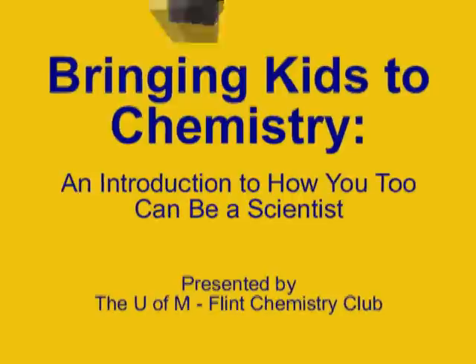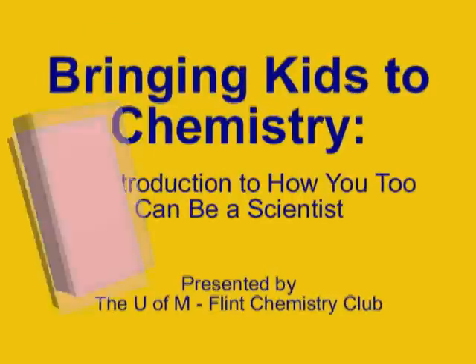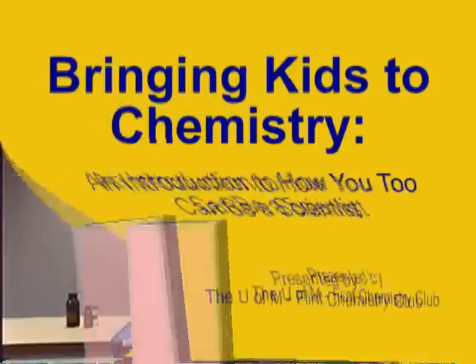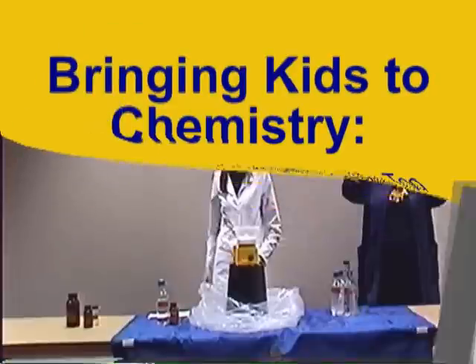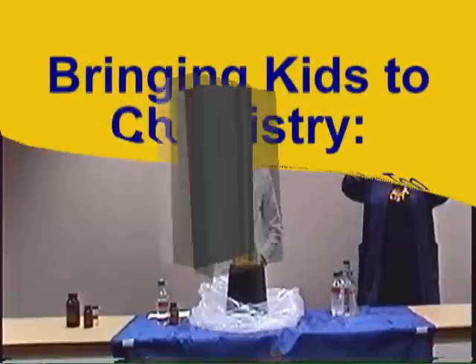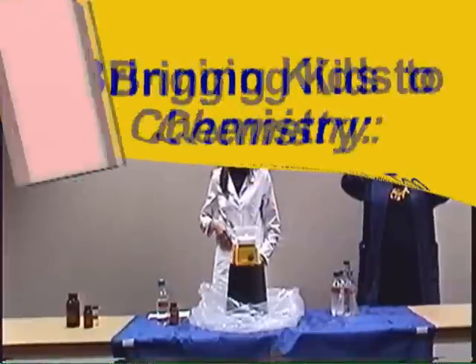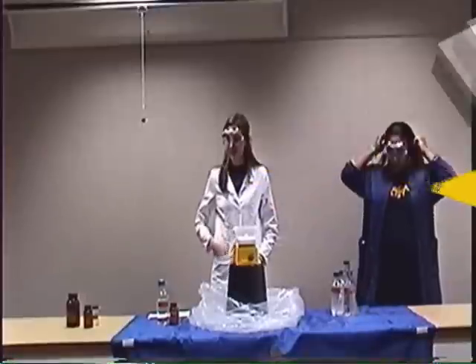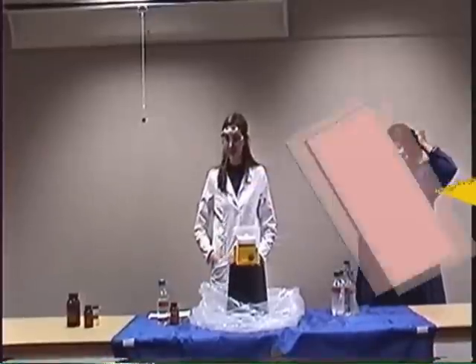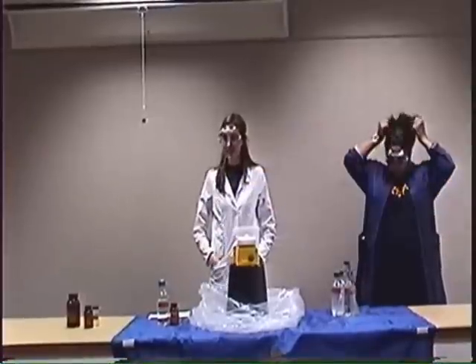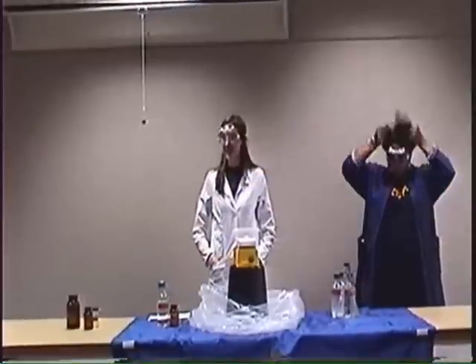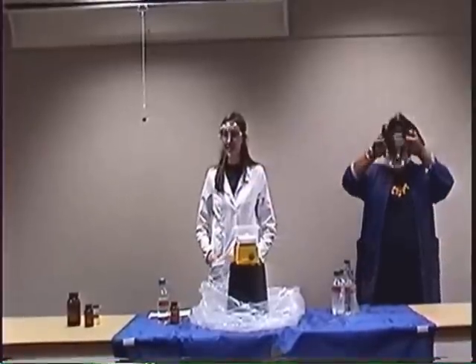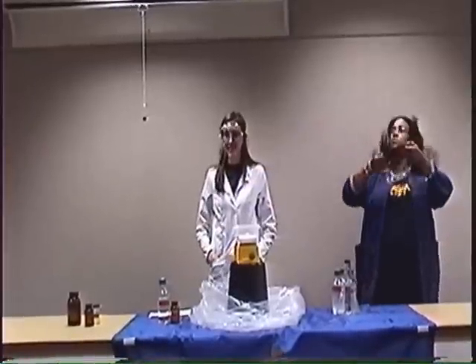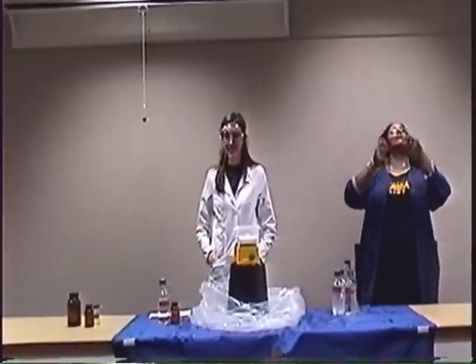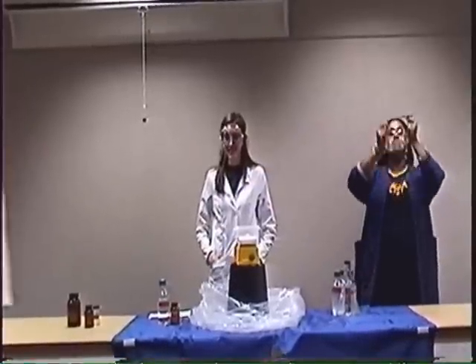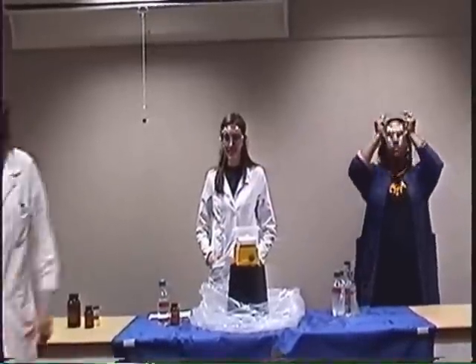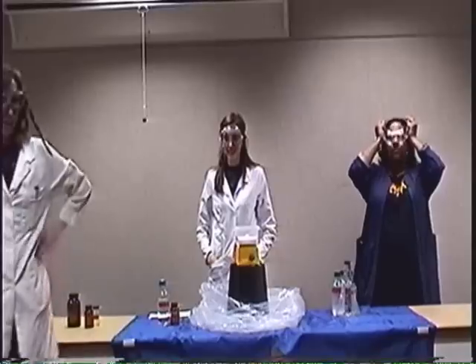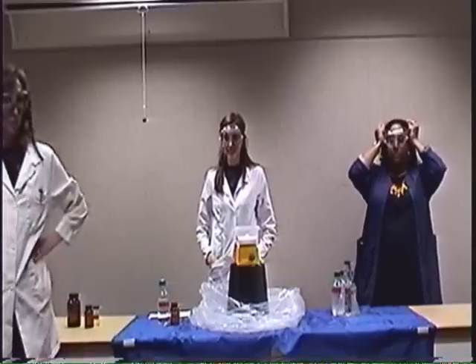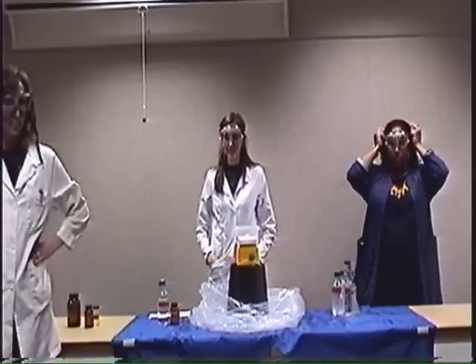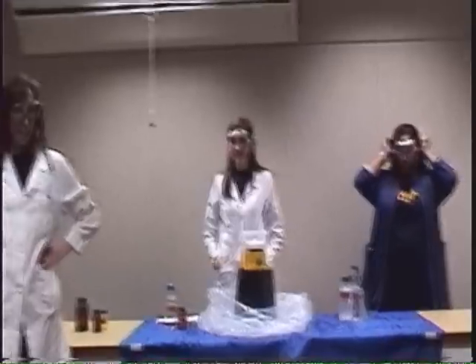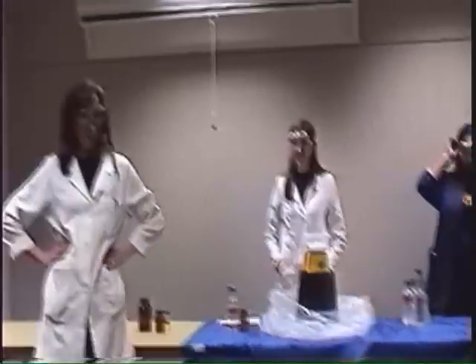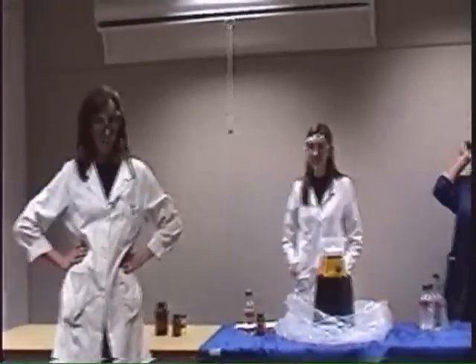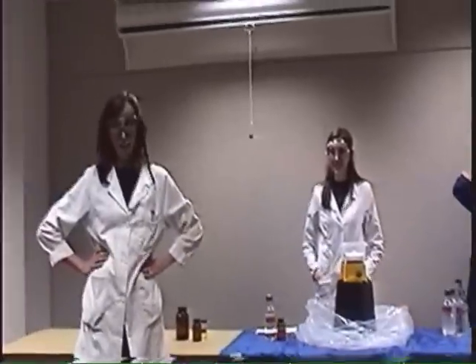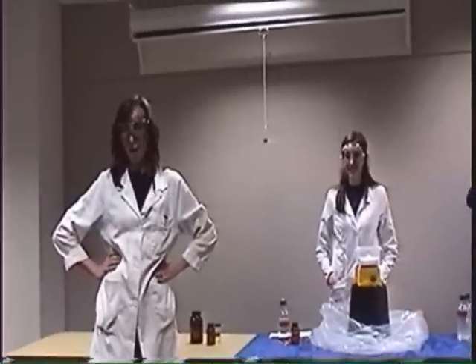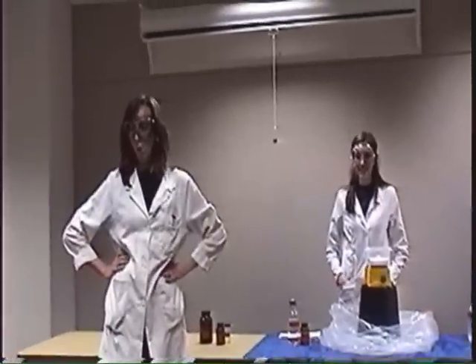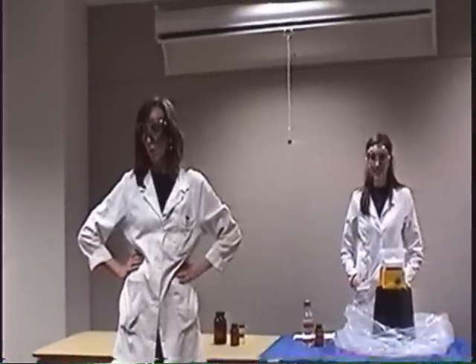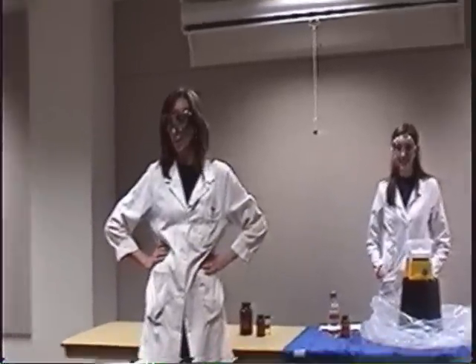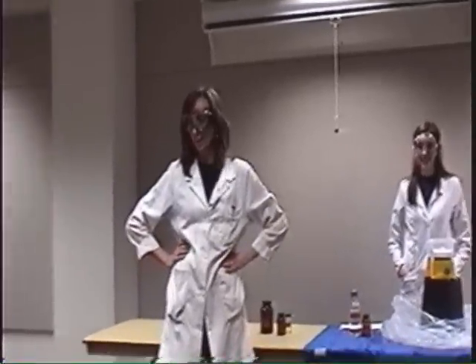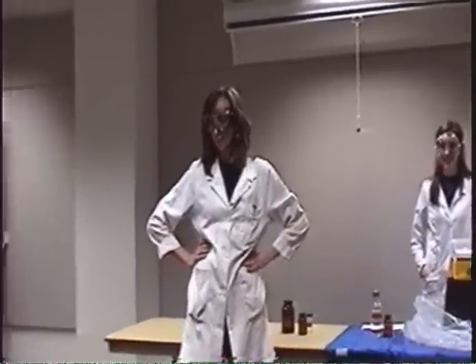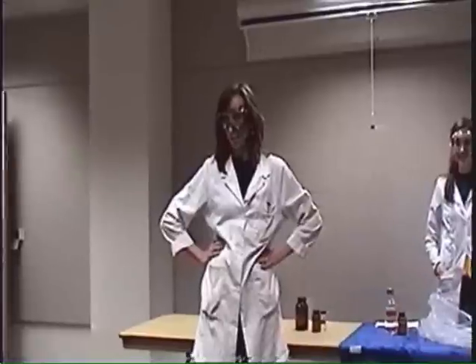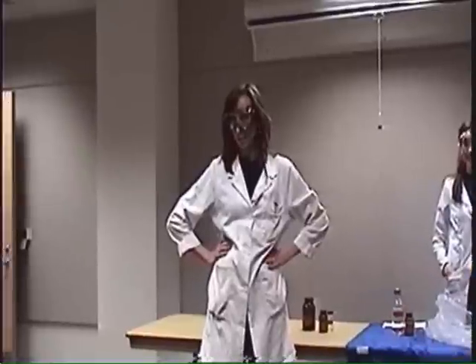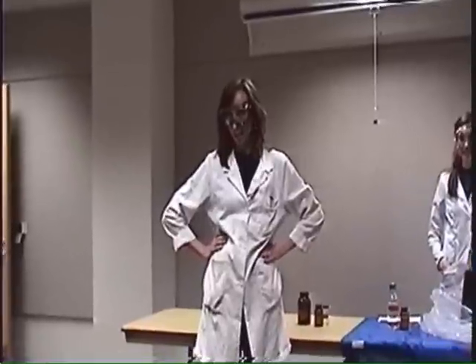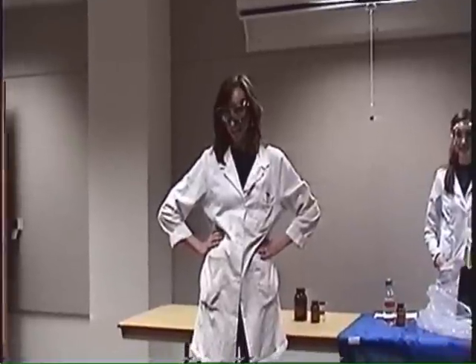Hey! Welcome! Thanks for coming! Today we're going to talk about what it is to be a scientist.